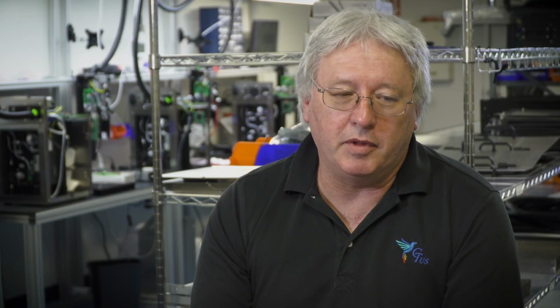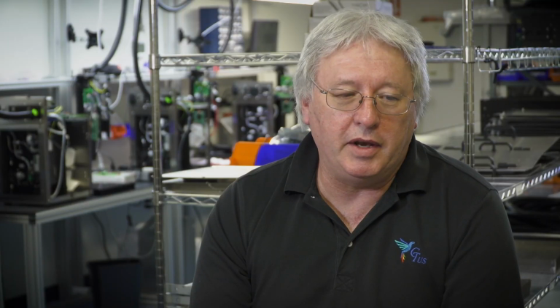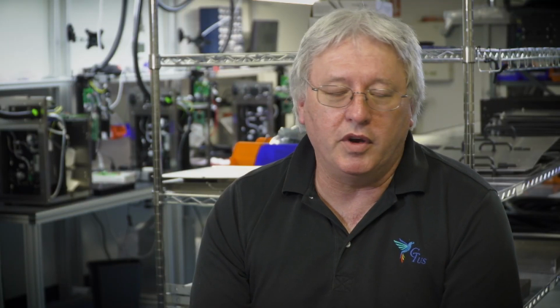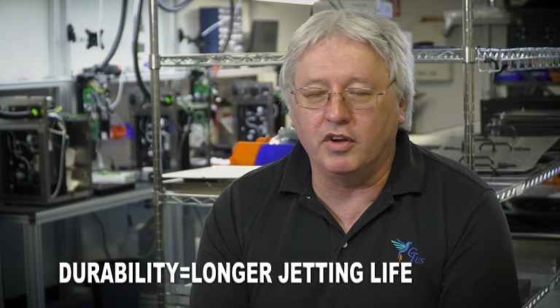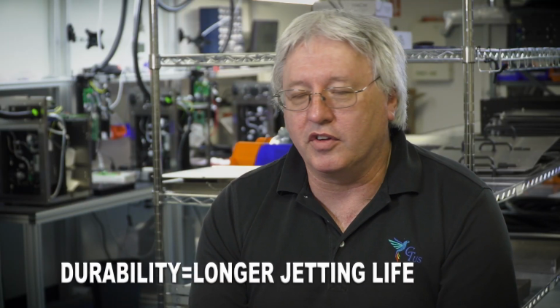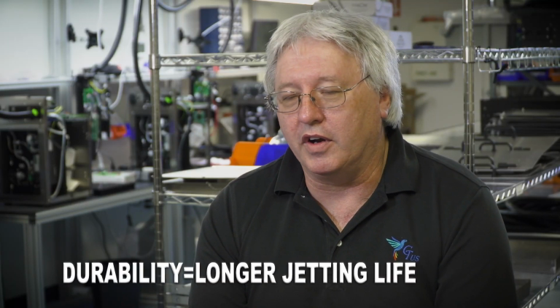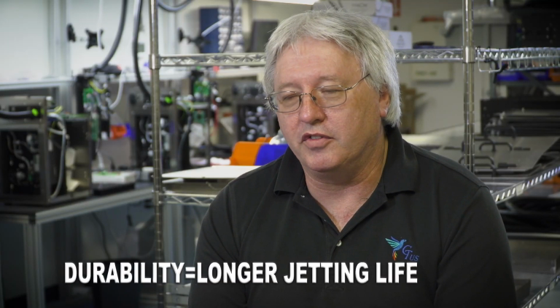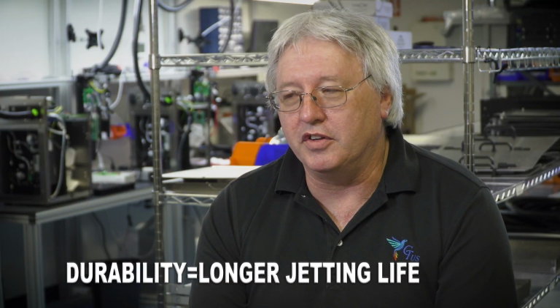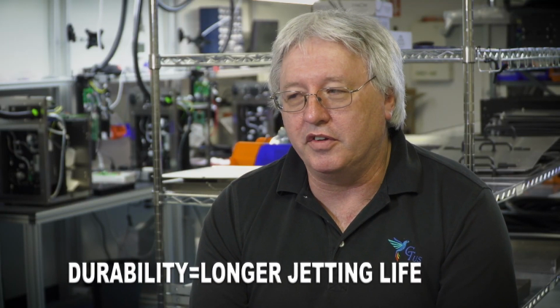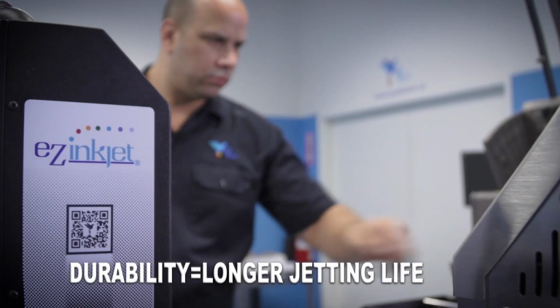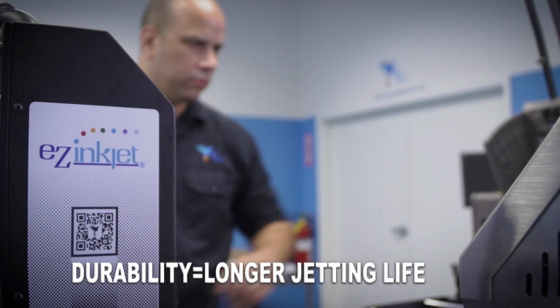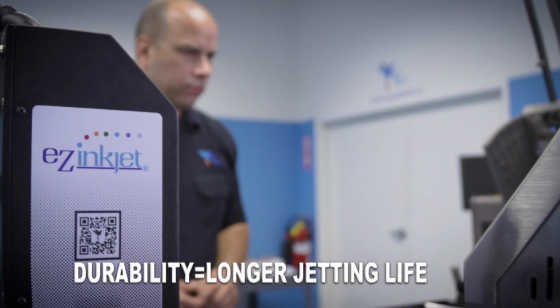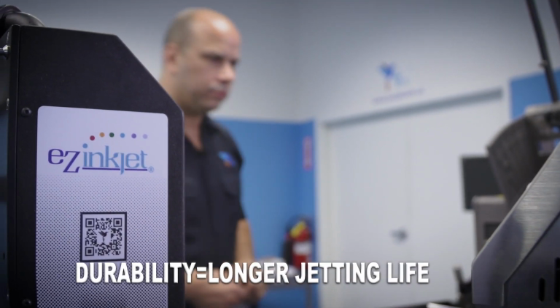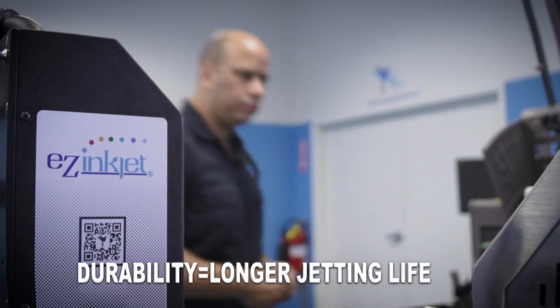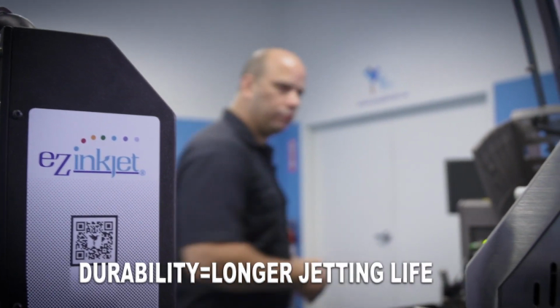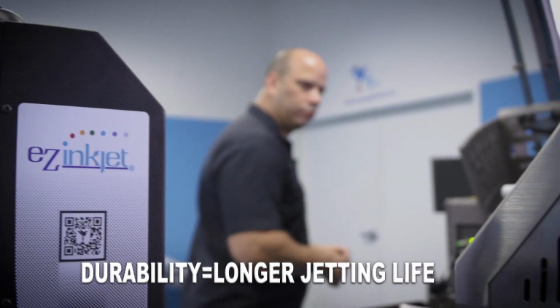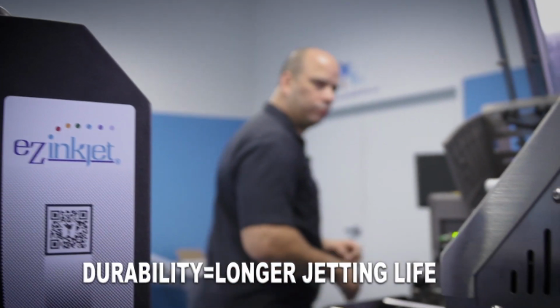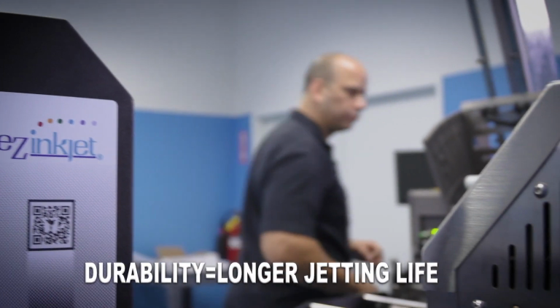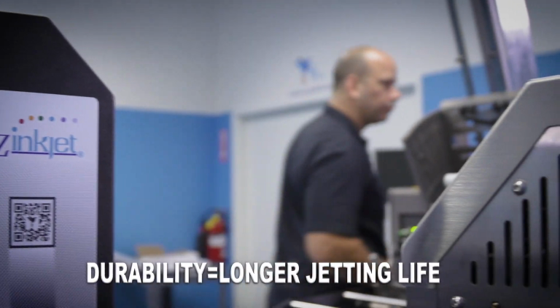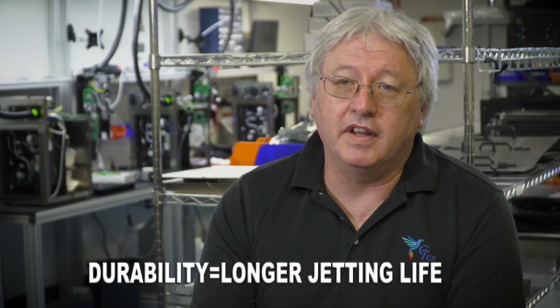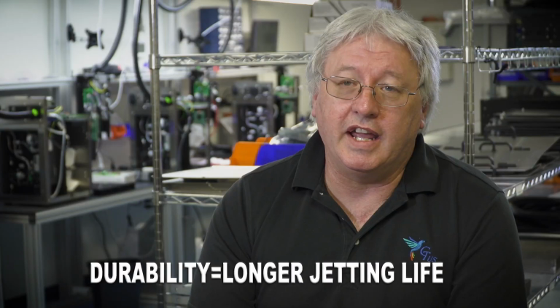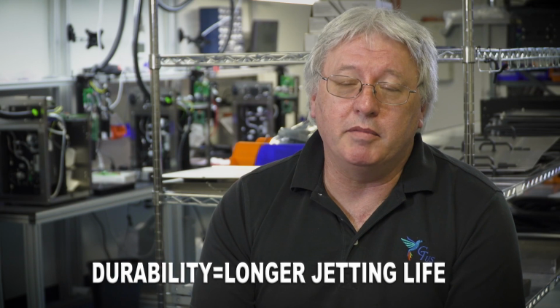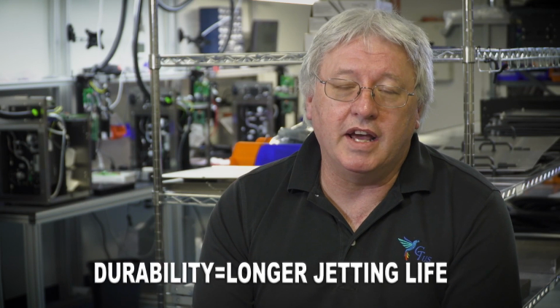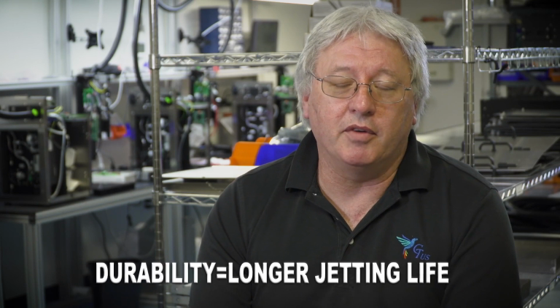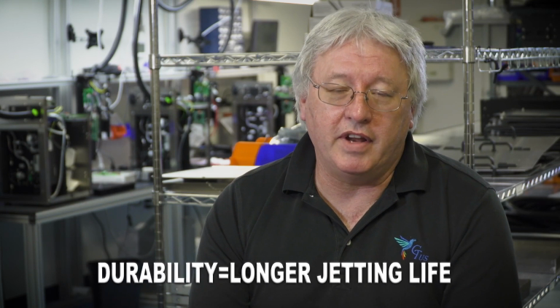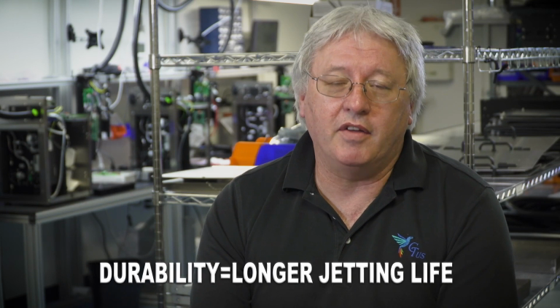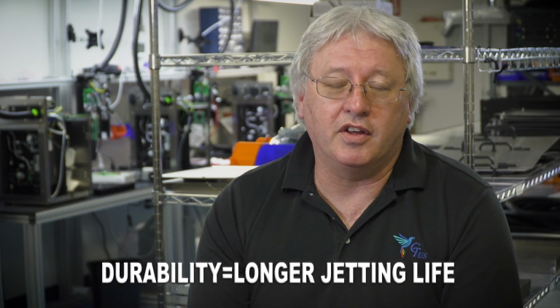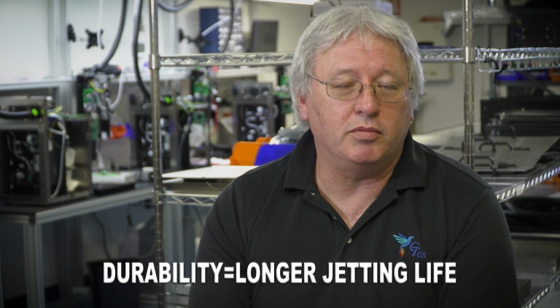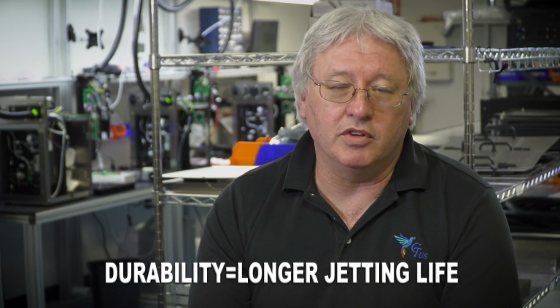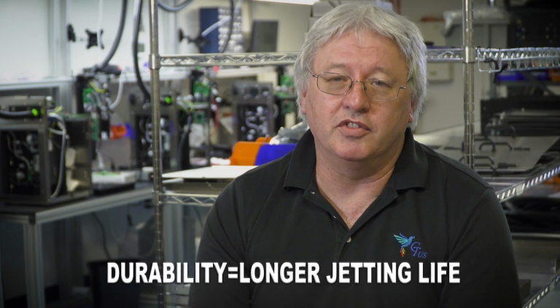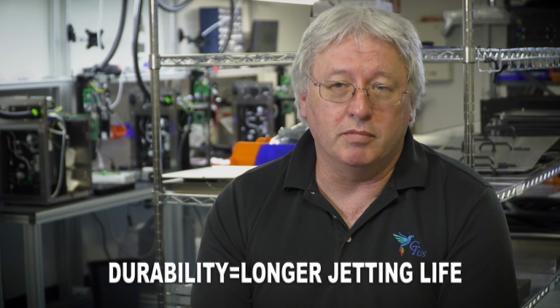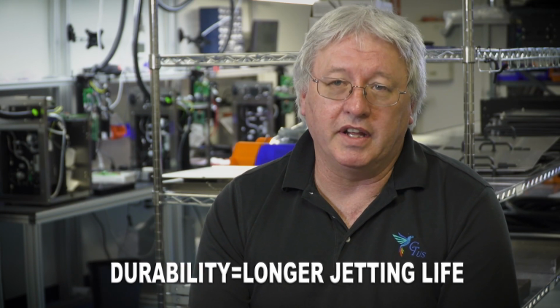Anyone that runs the card industry, you can't make money by being down. They can't be down. When they're down, the customer loses money.